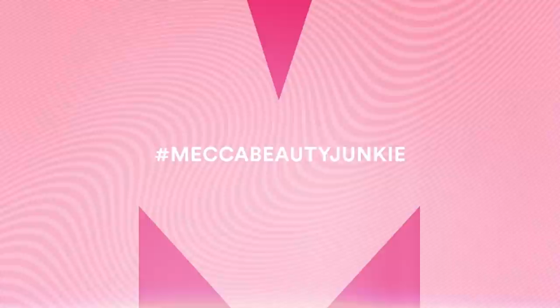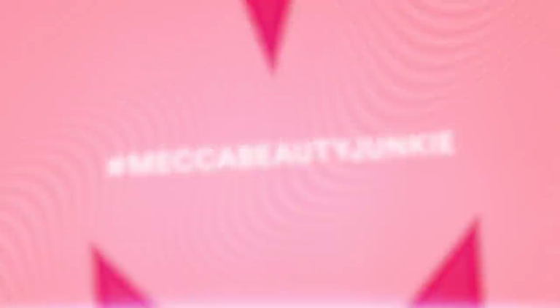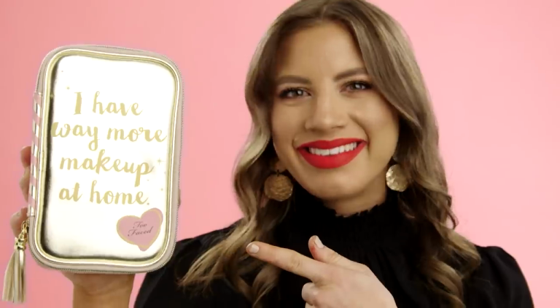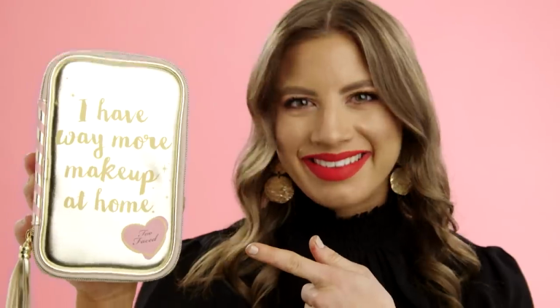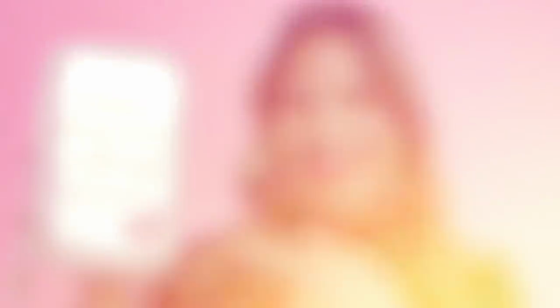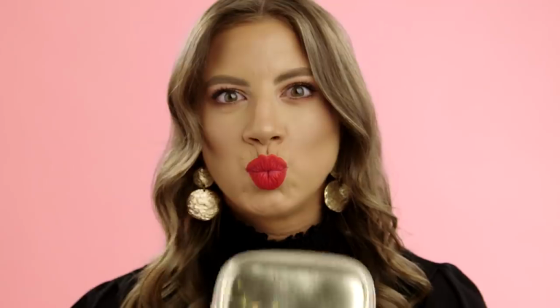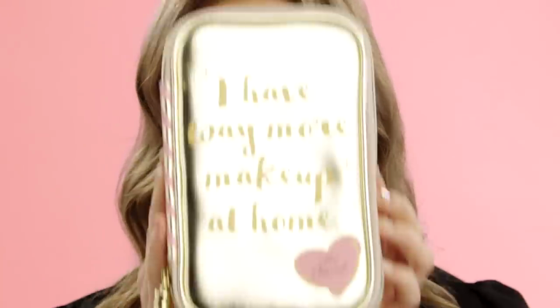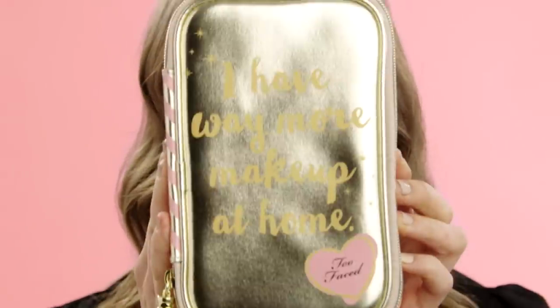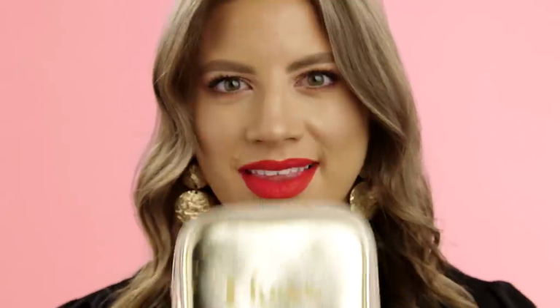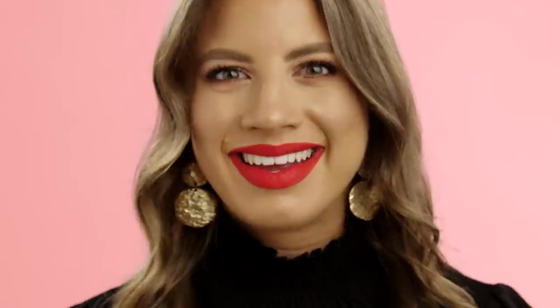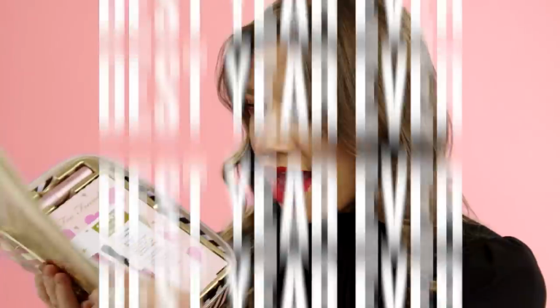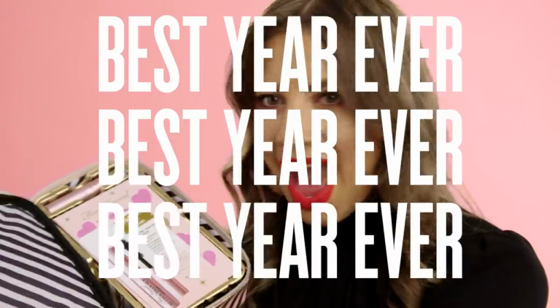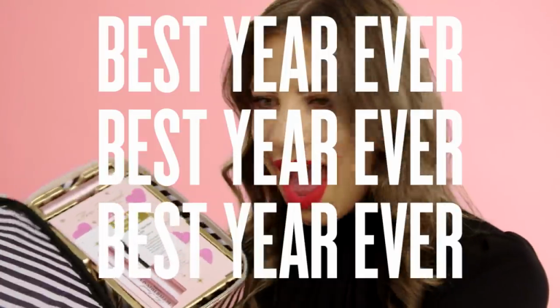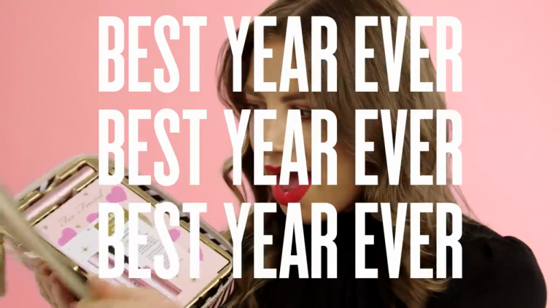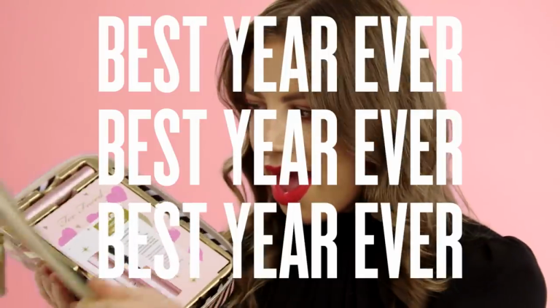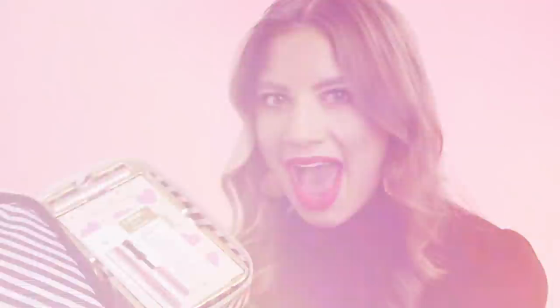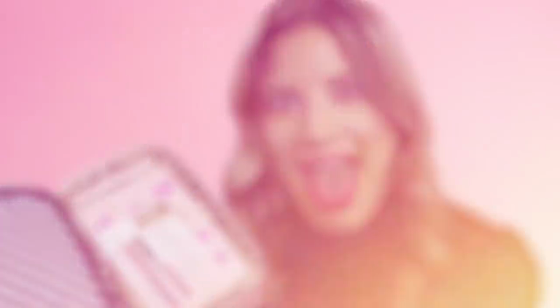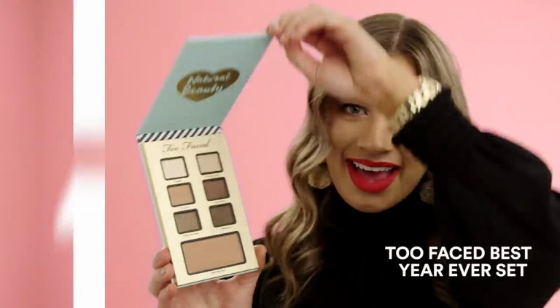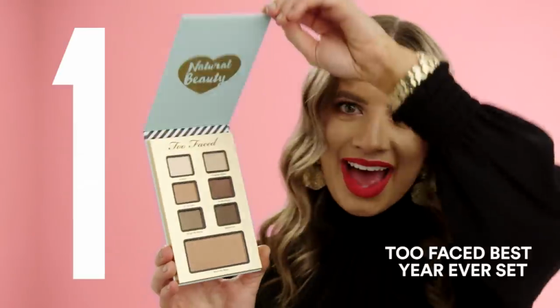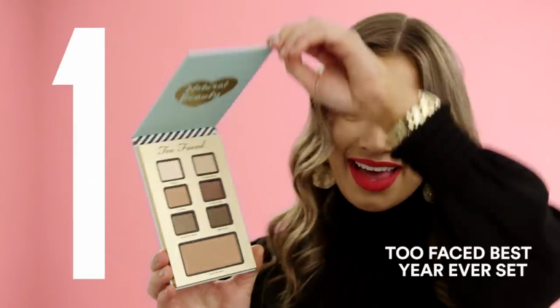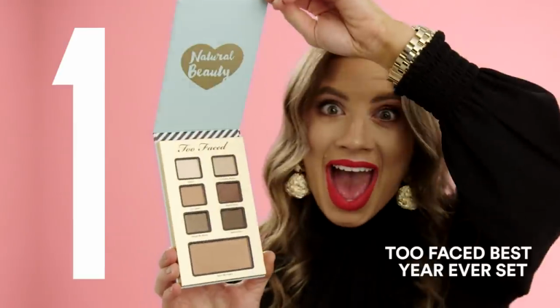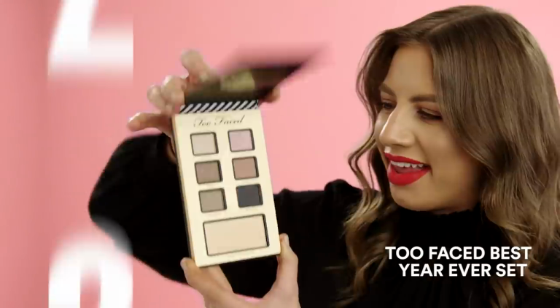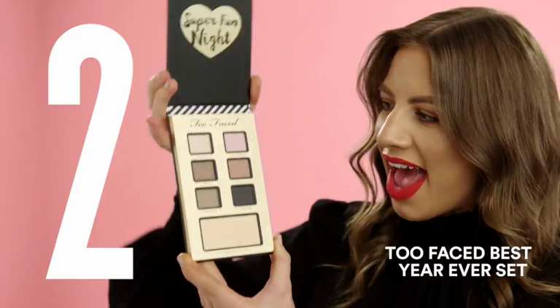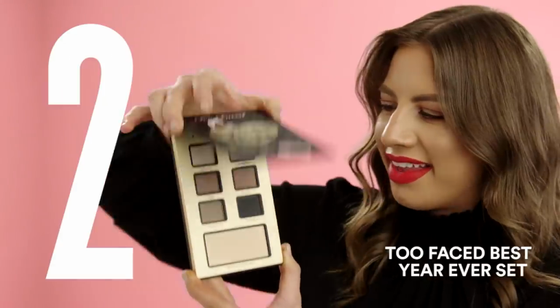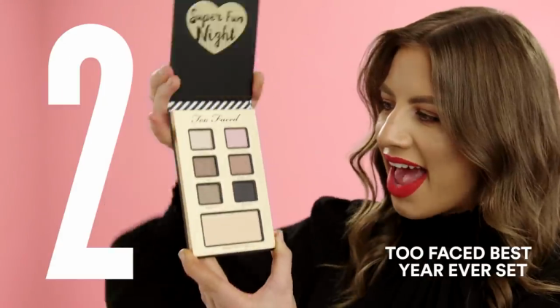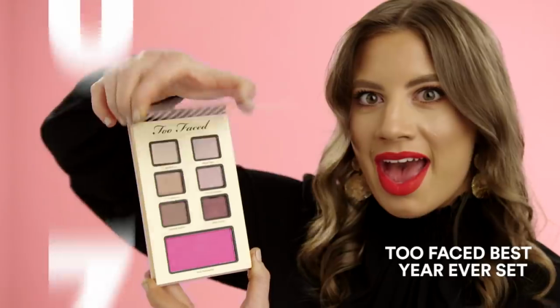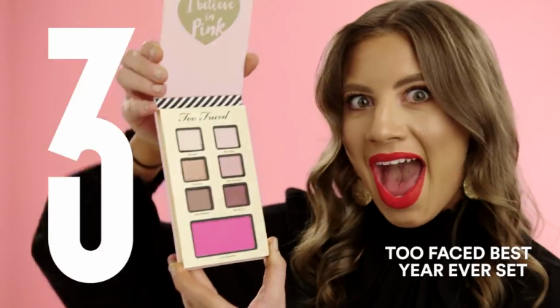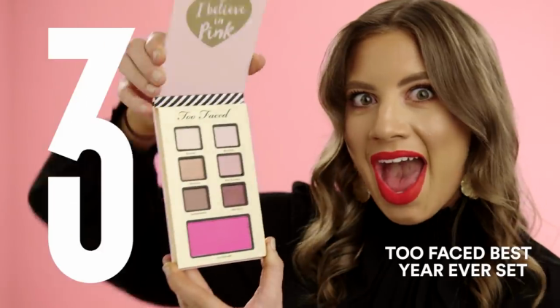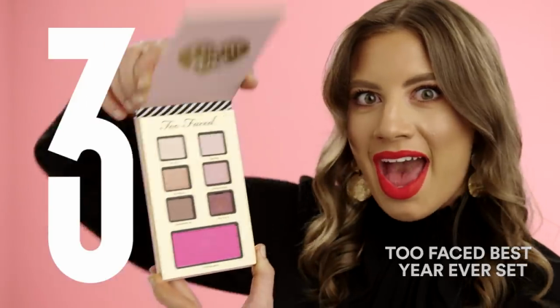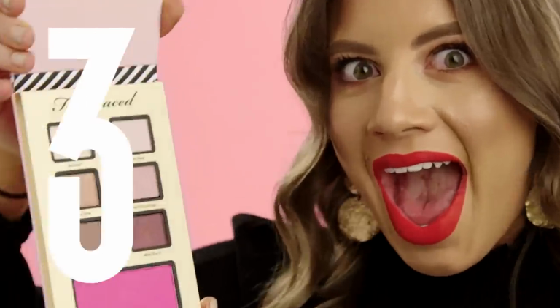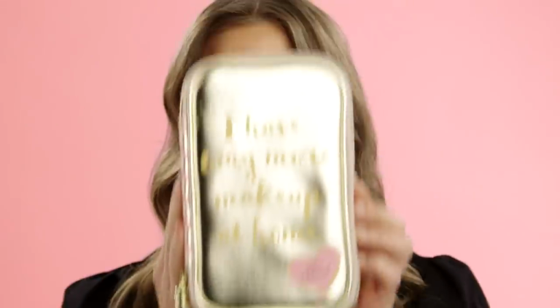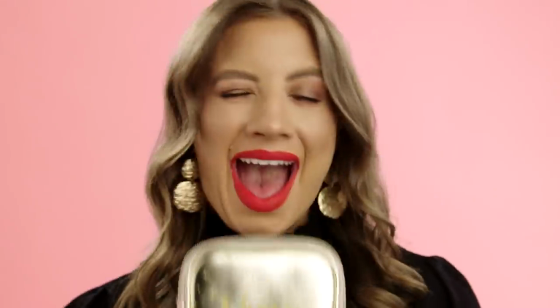Guys, Too Faced have done it again this year with their best year ever — three palettes in one set. You better get in quick because this will sell out.